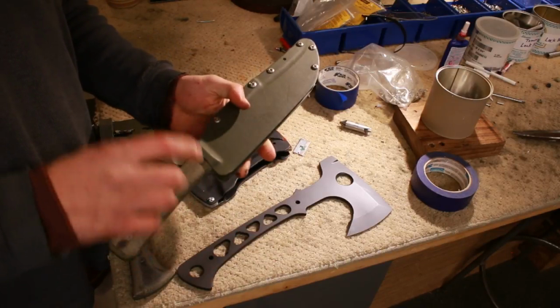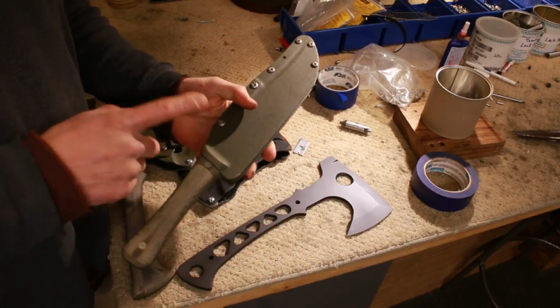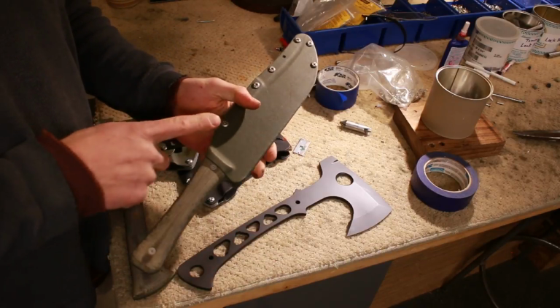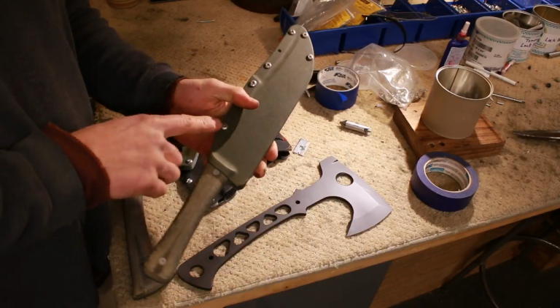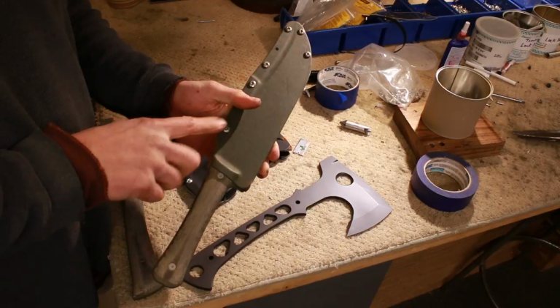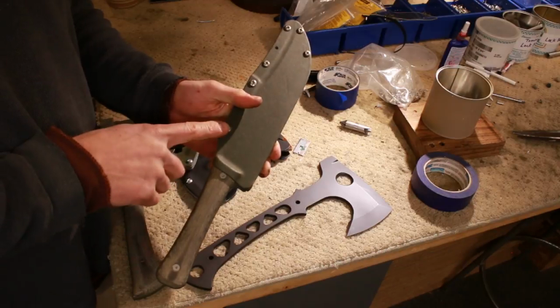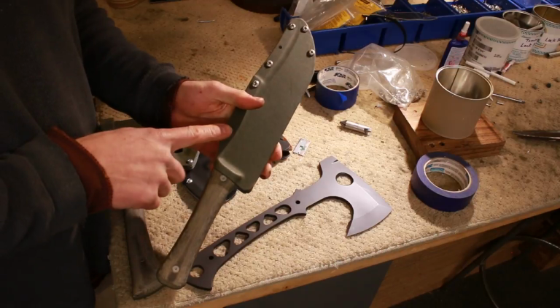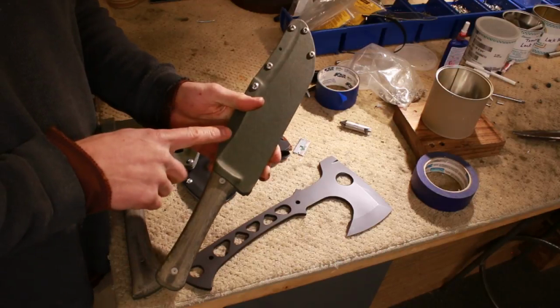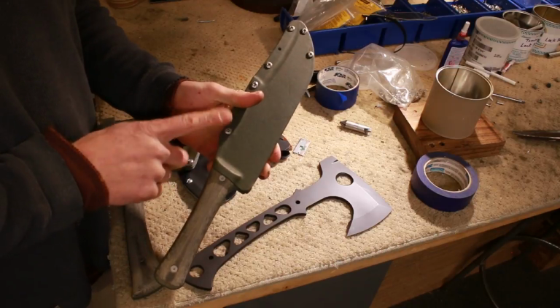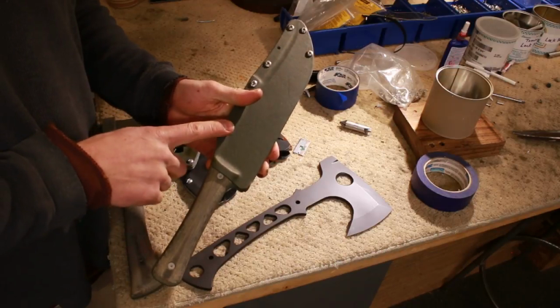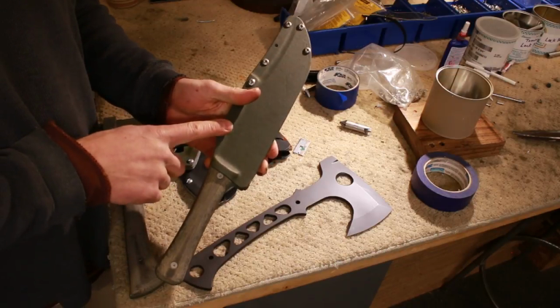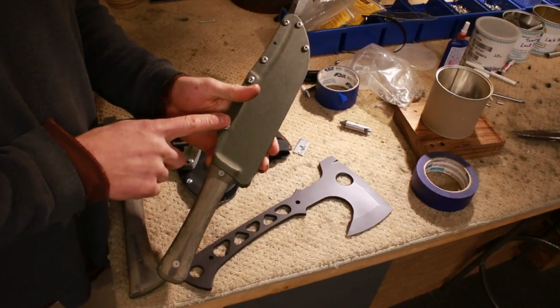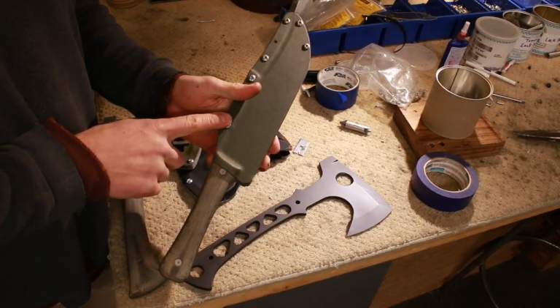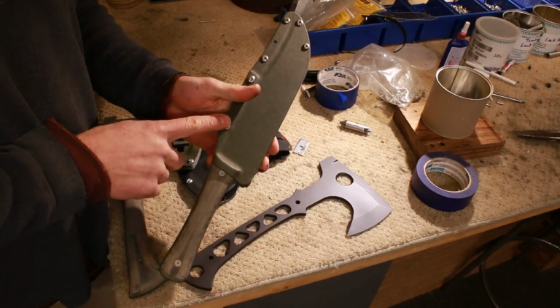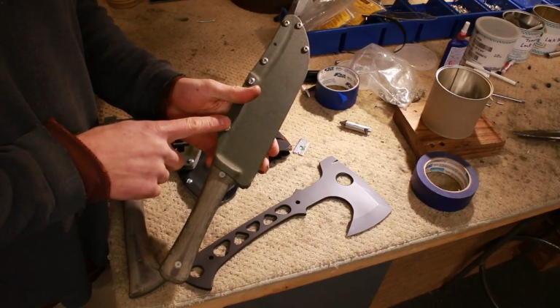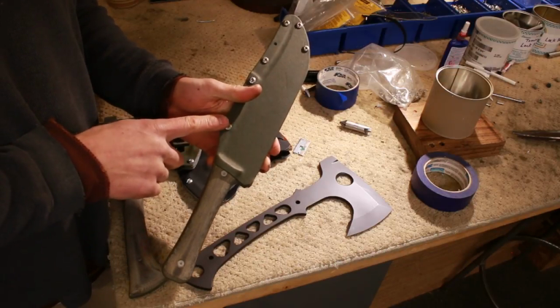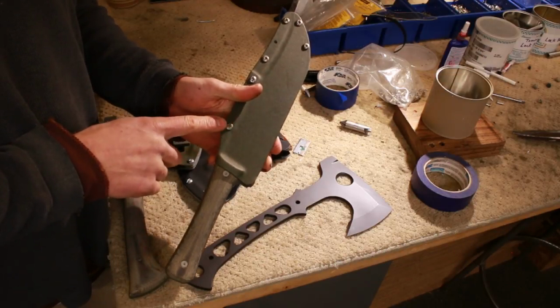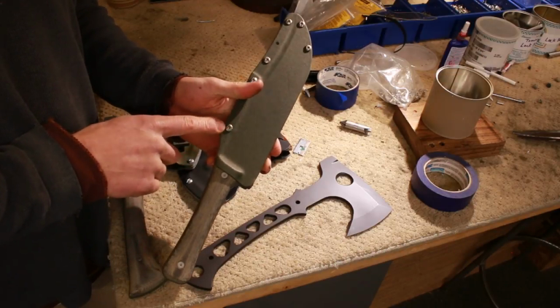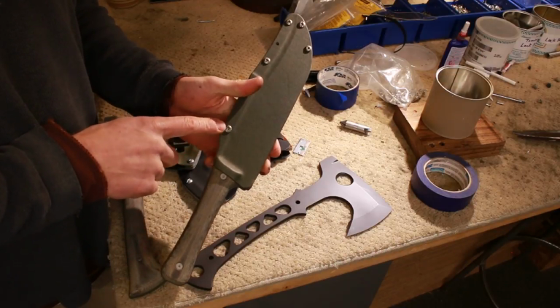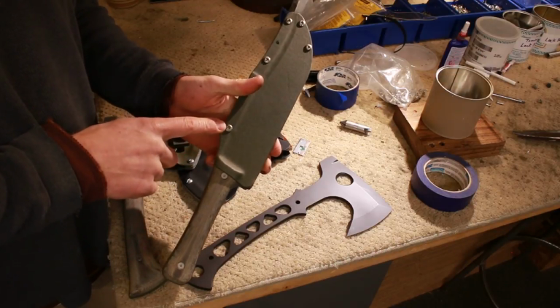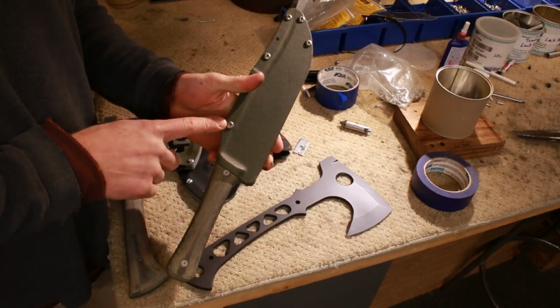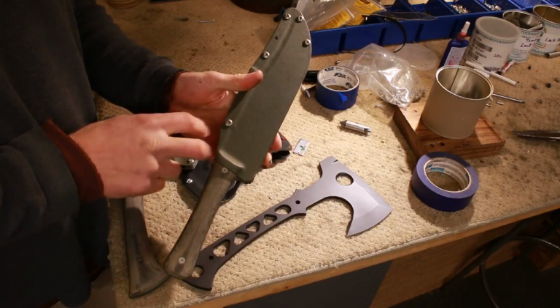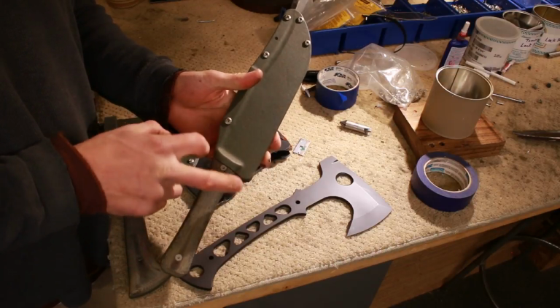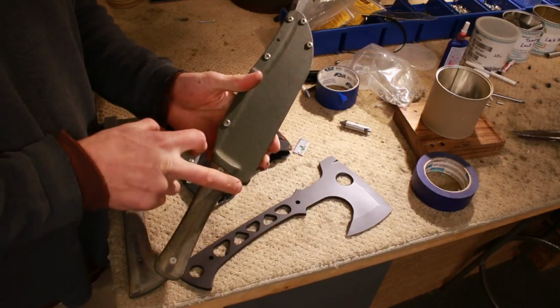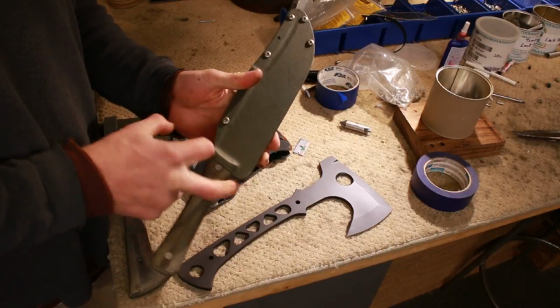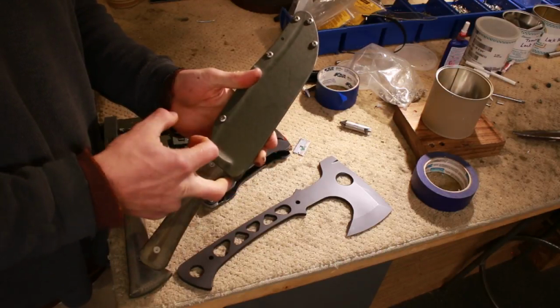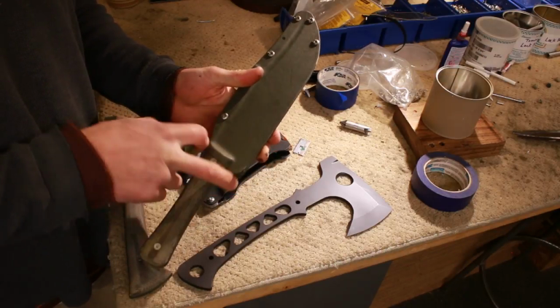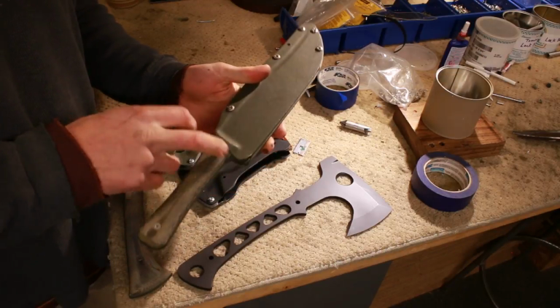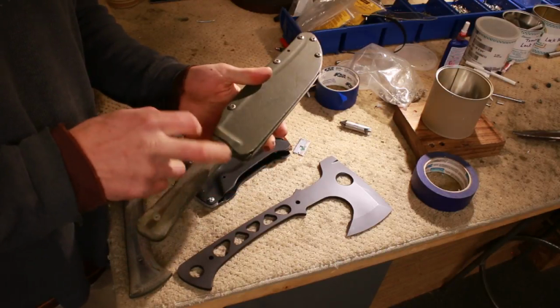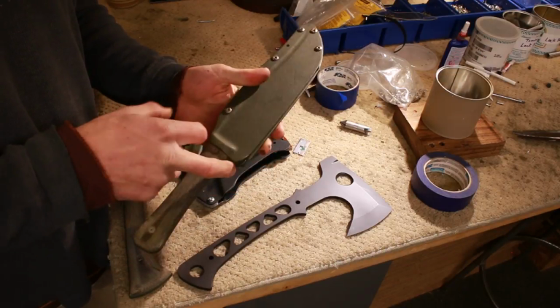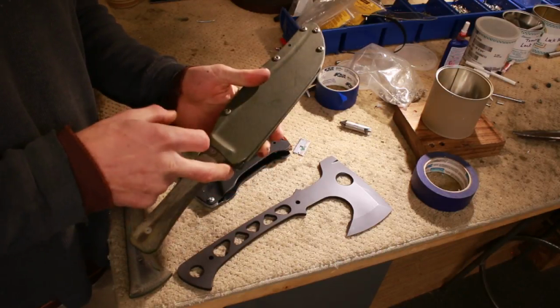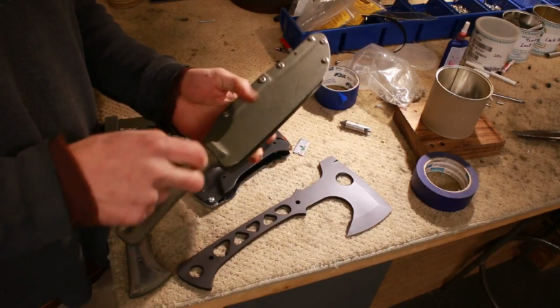I'm also going to put a thumb strap across from this screw hole around the guard.